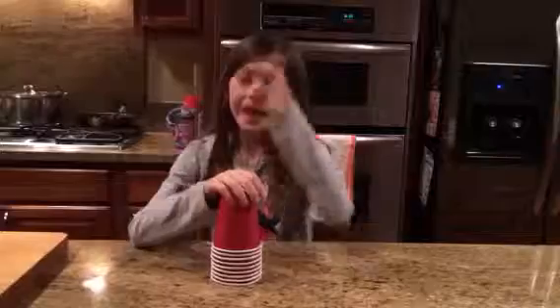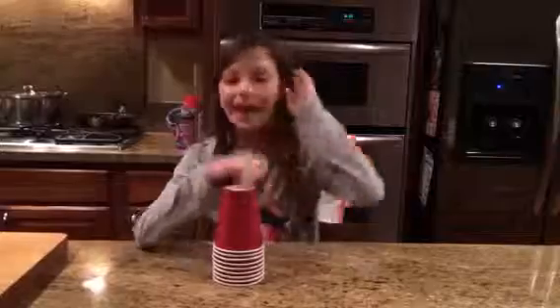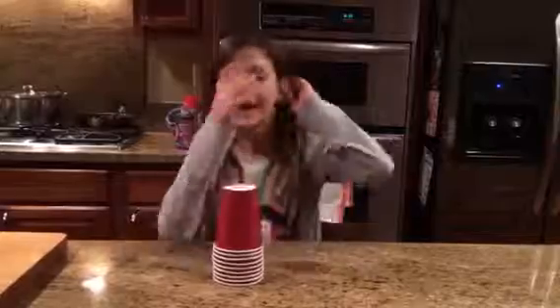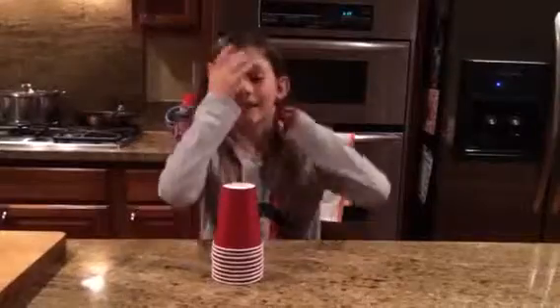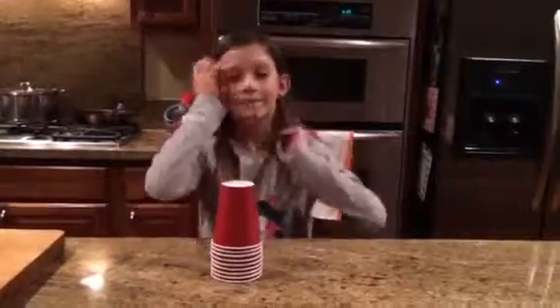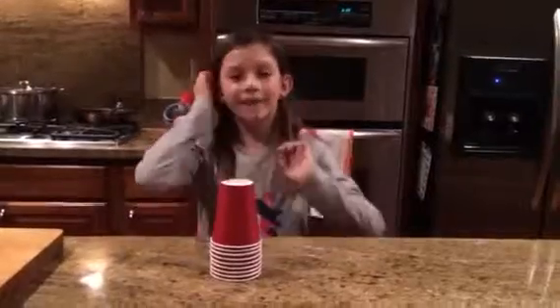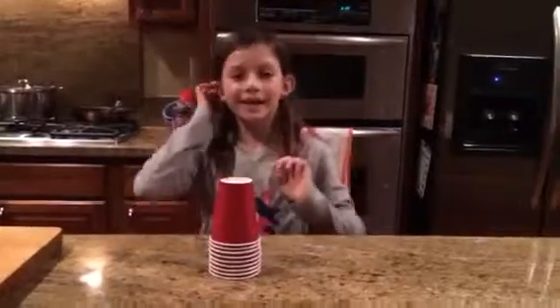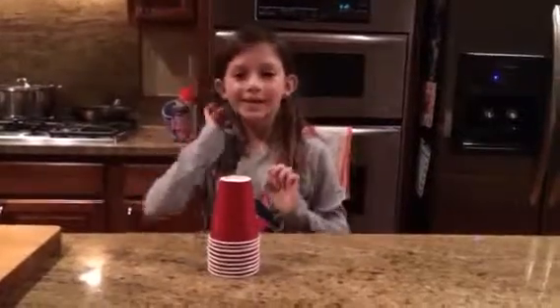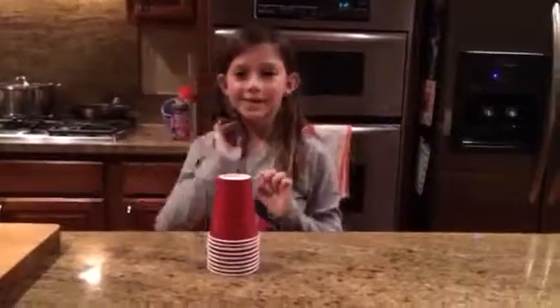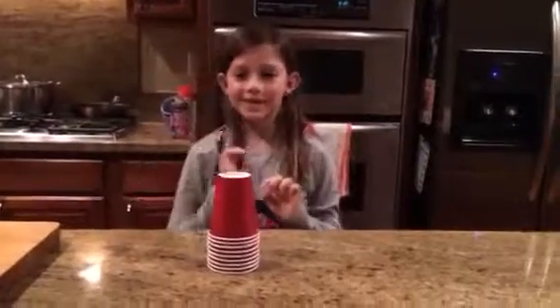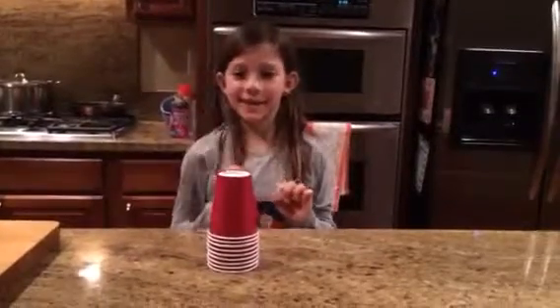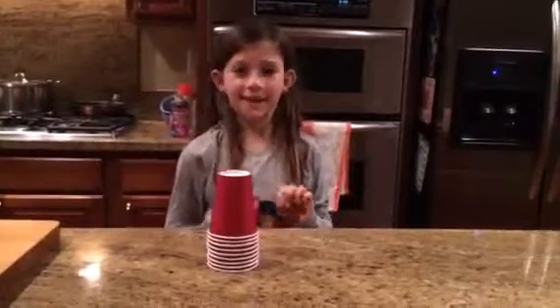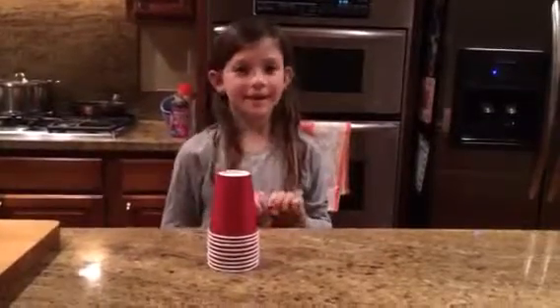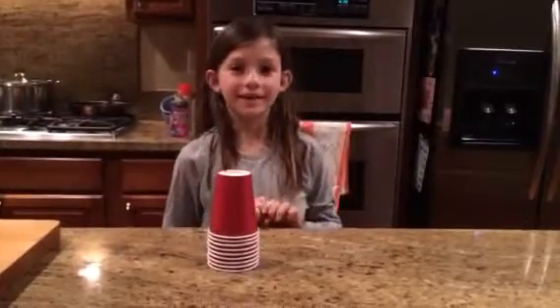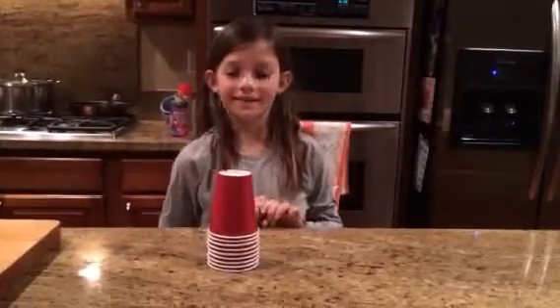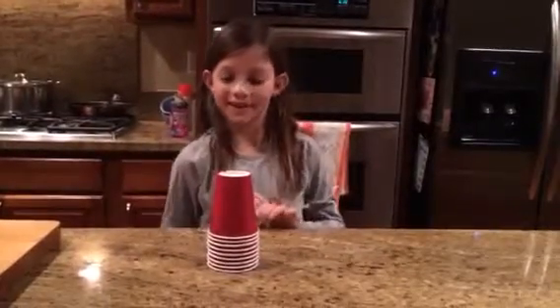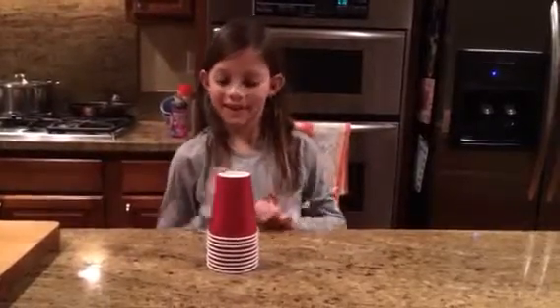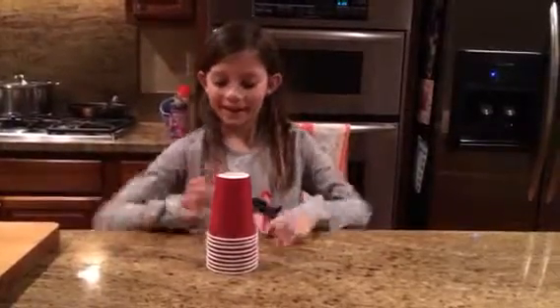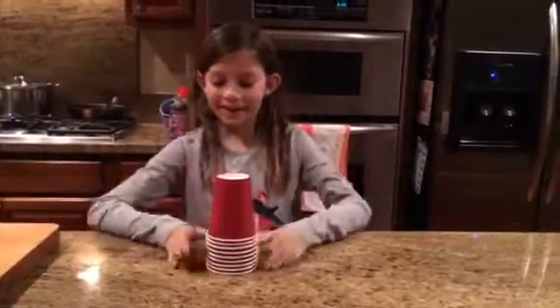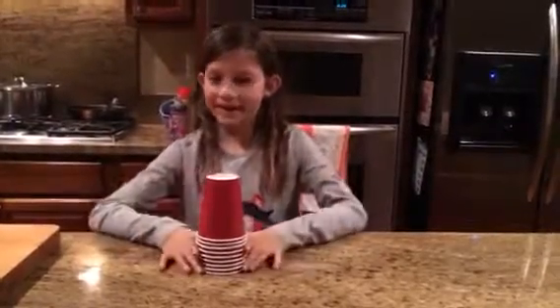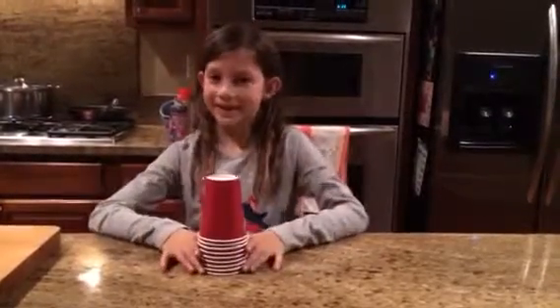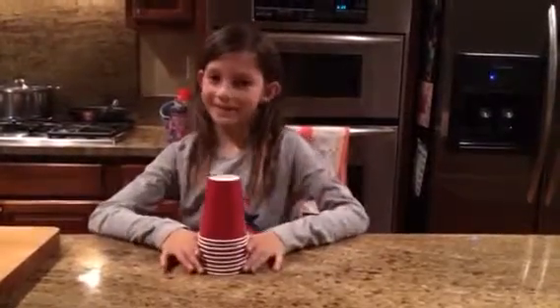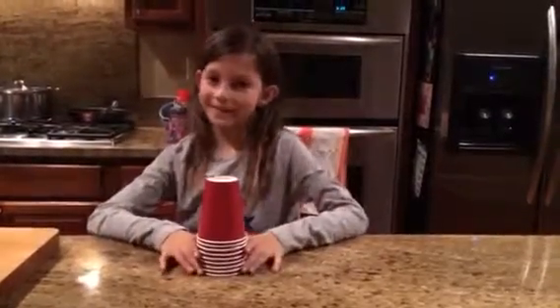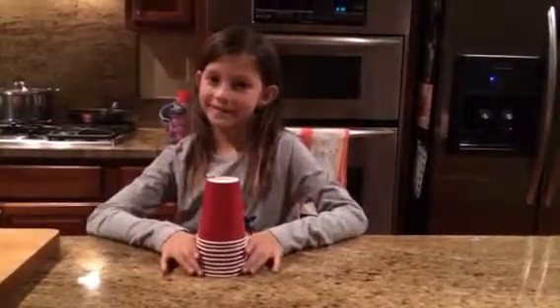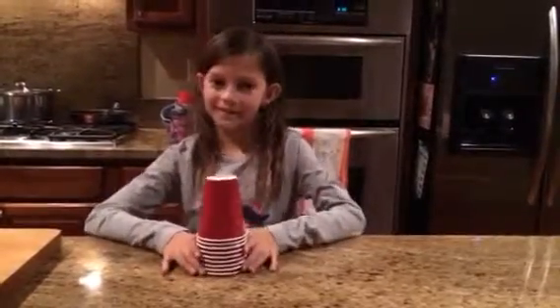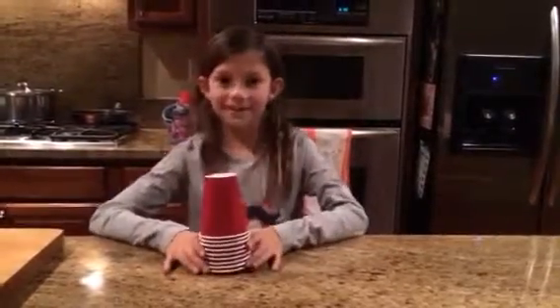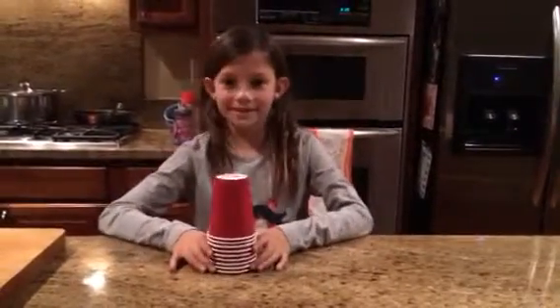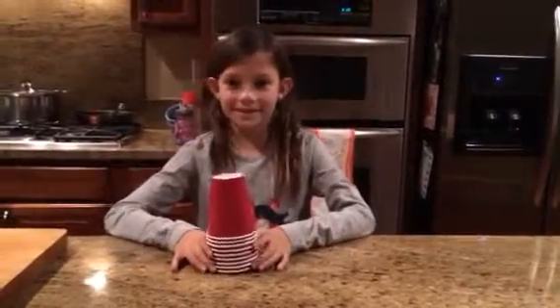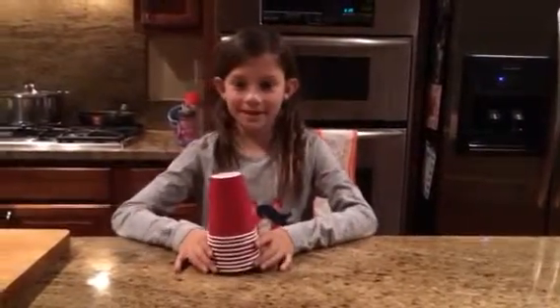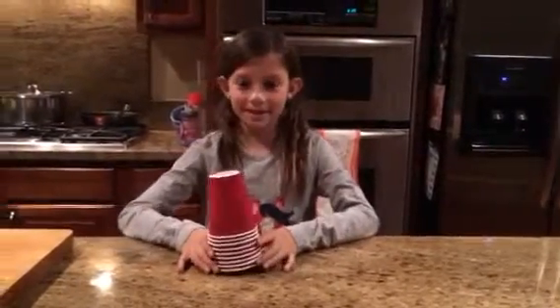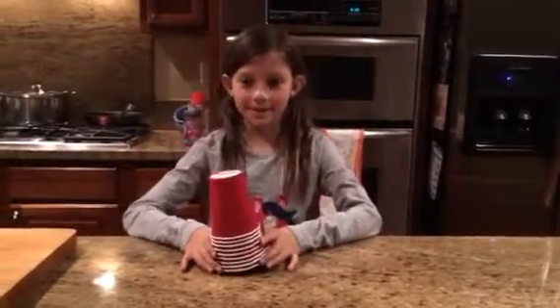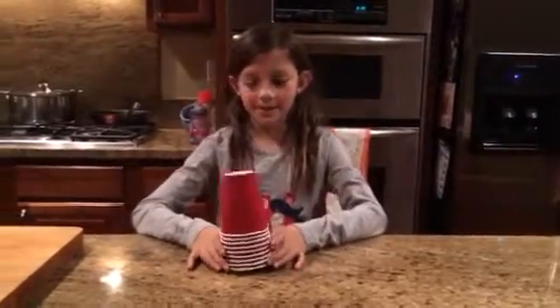Hi, my name is Katie Conway, and I'm going to show you how to stack cups.